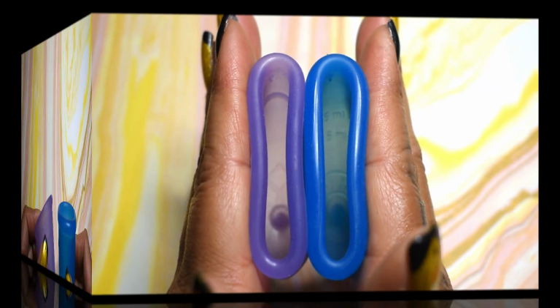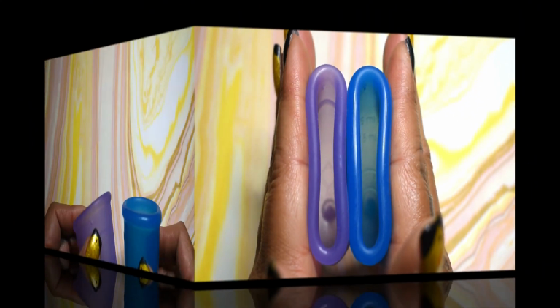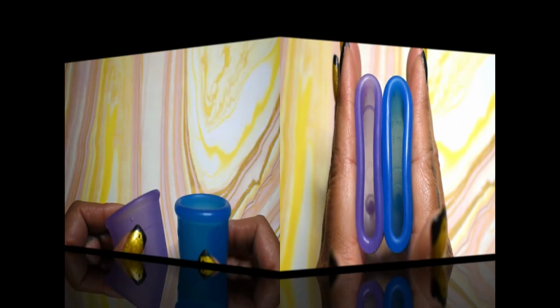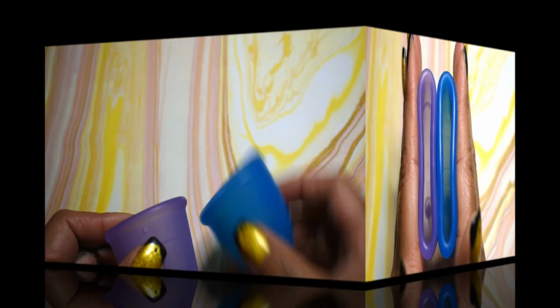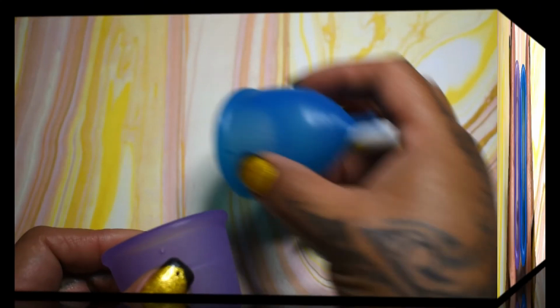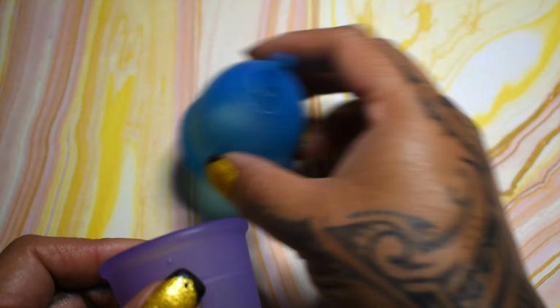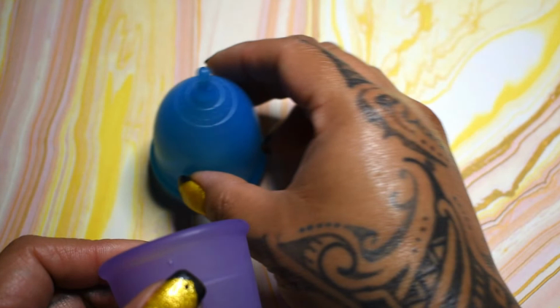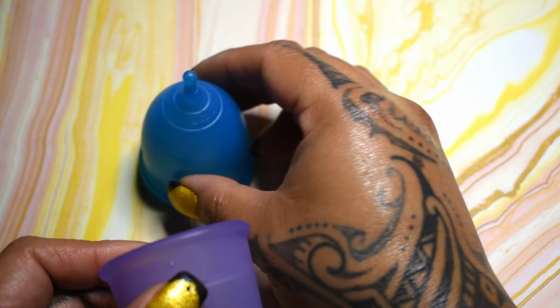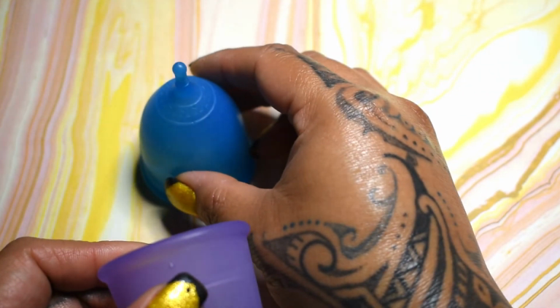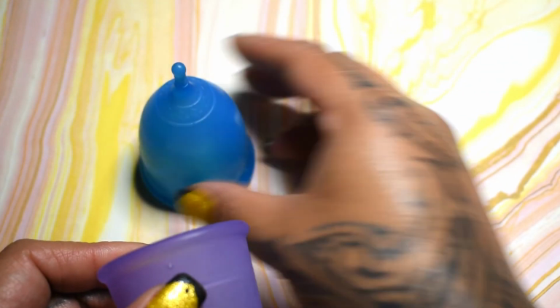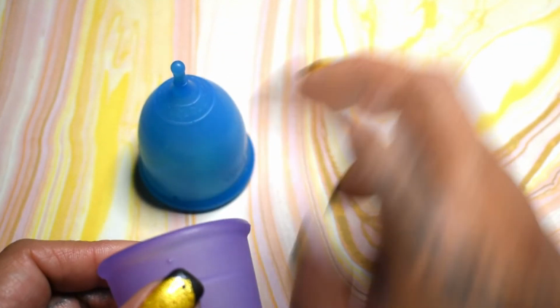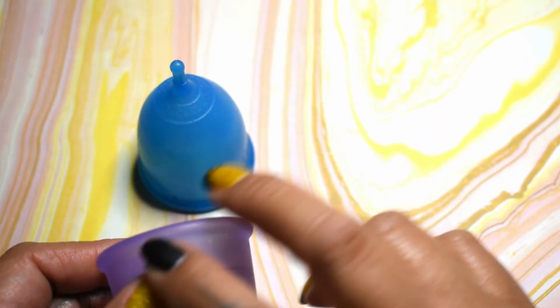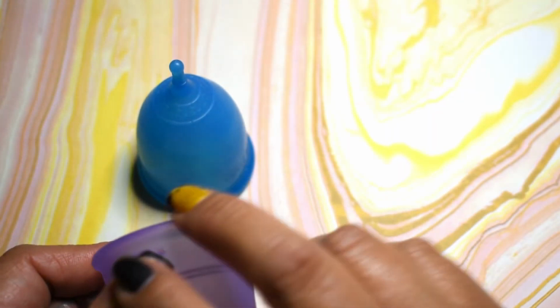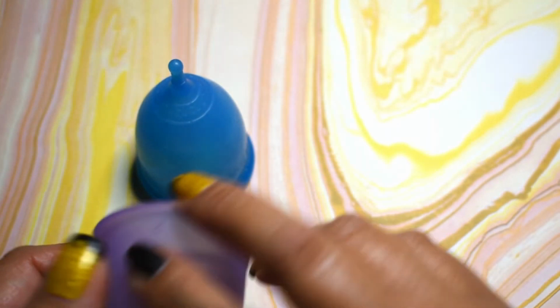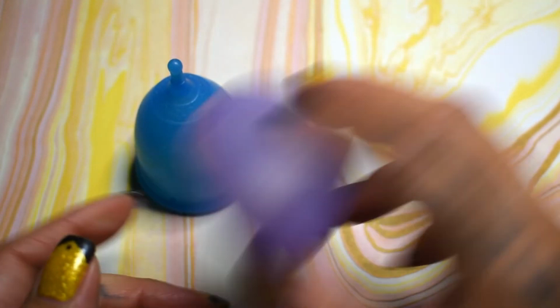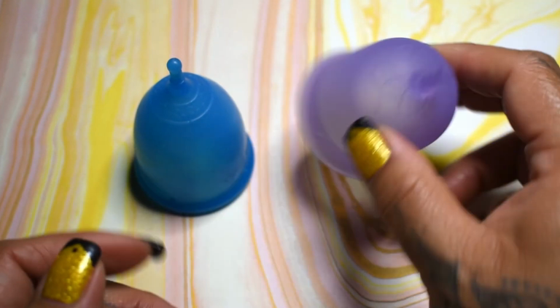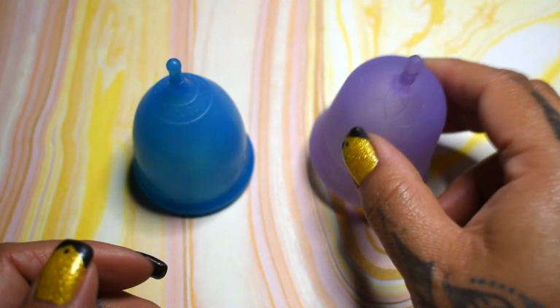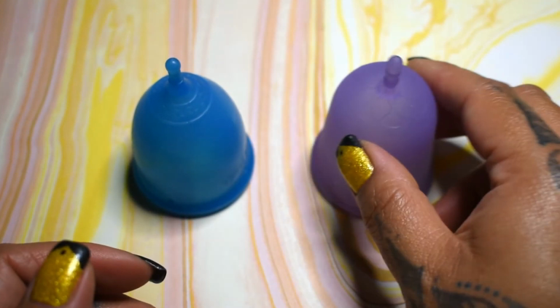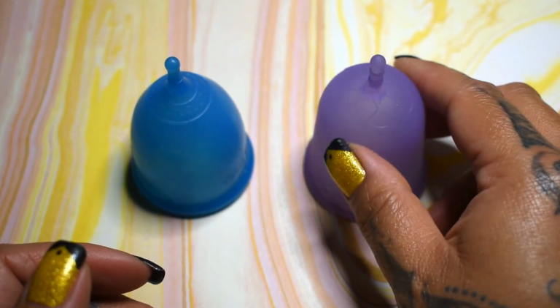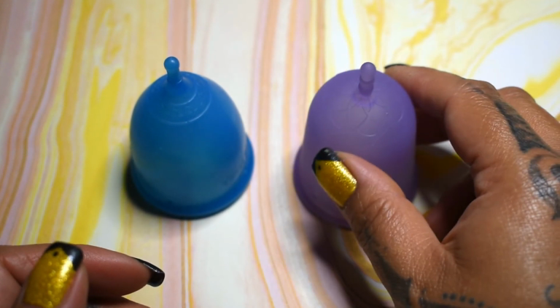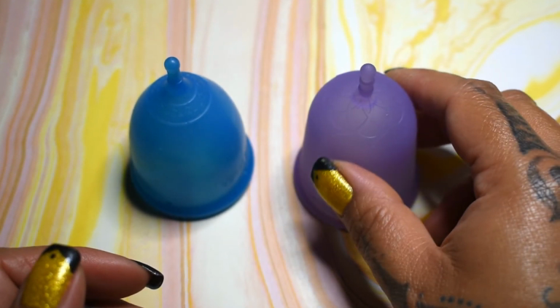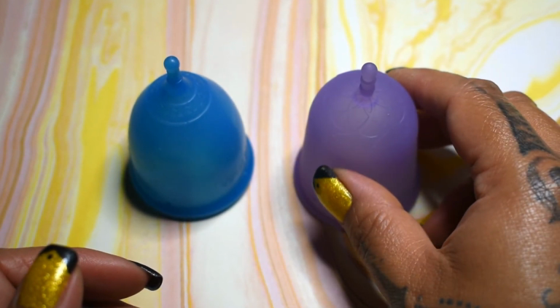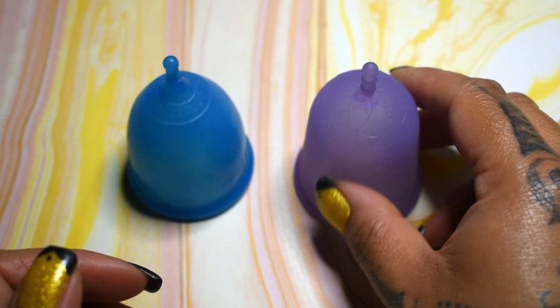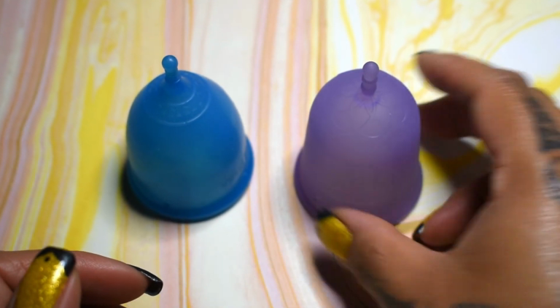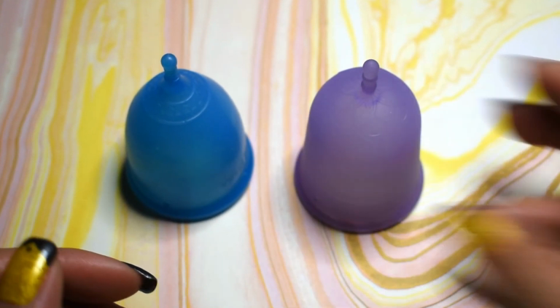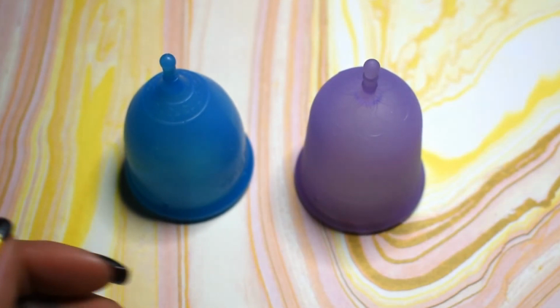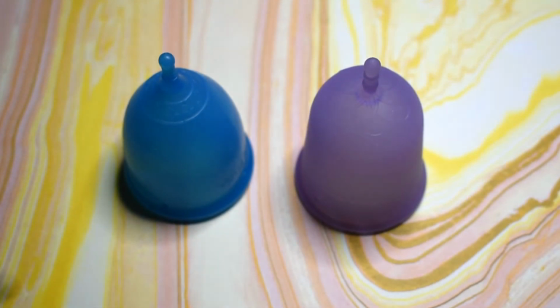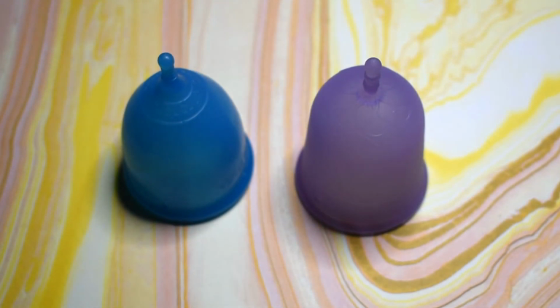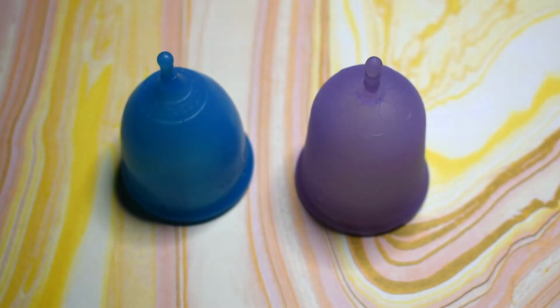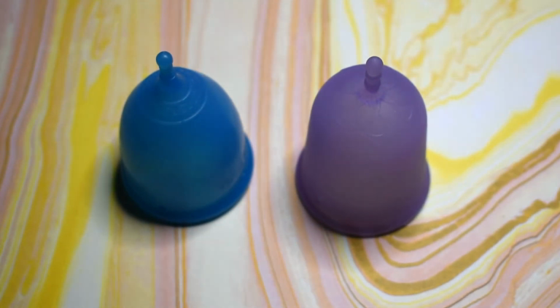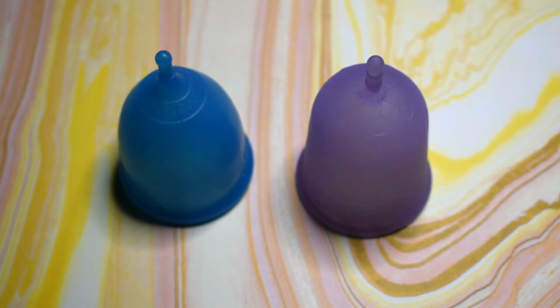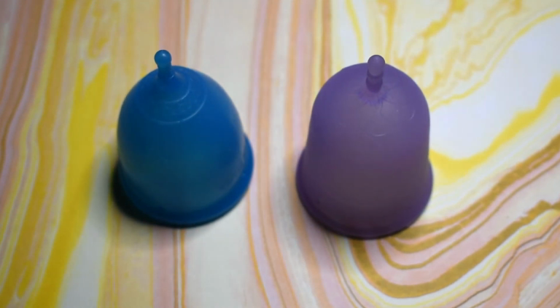And that was the Super Jenny and the Venus cup, both in a size large.